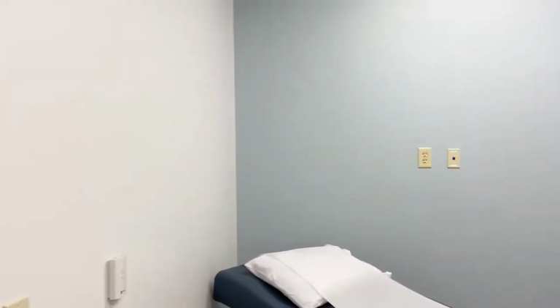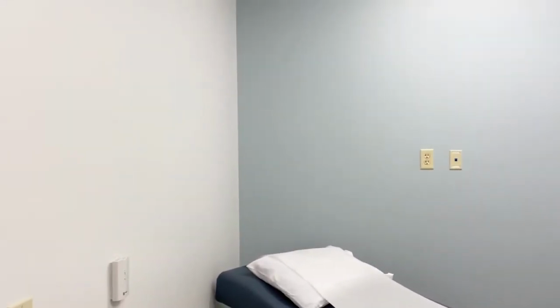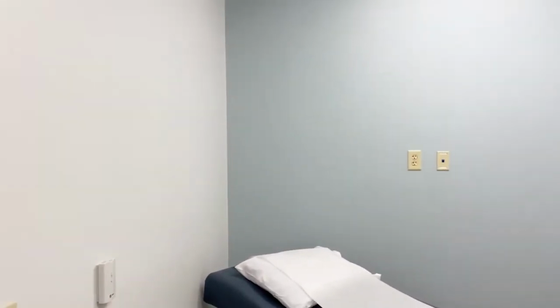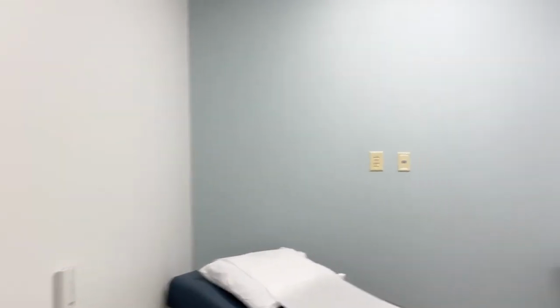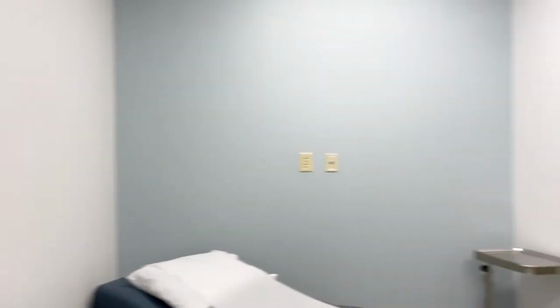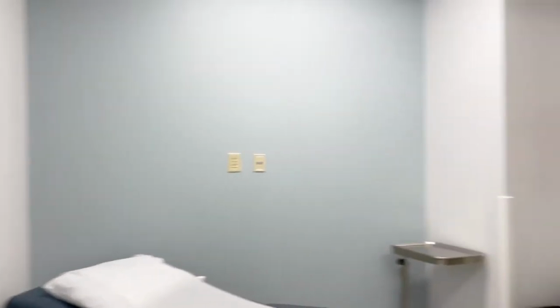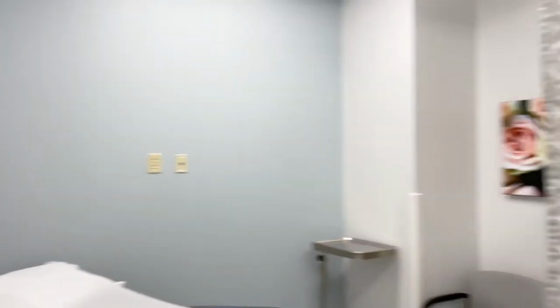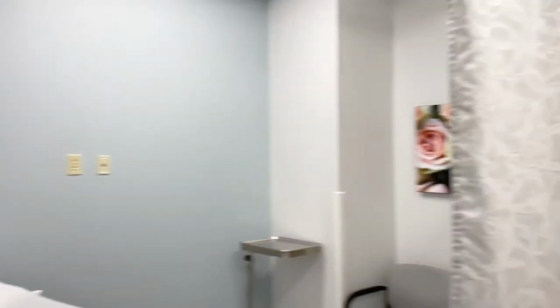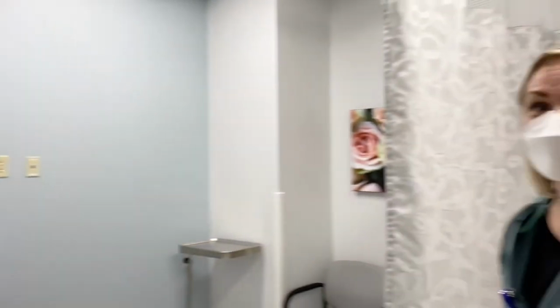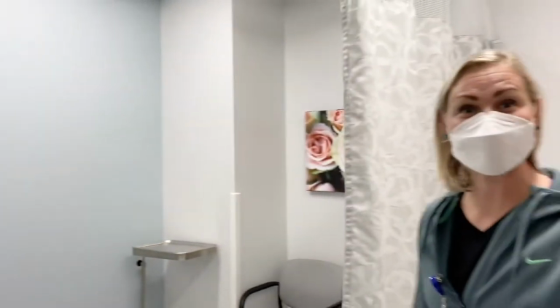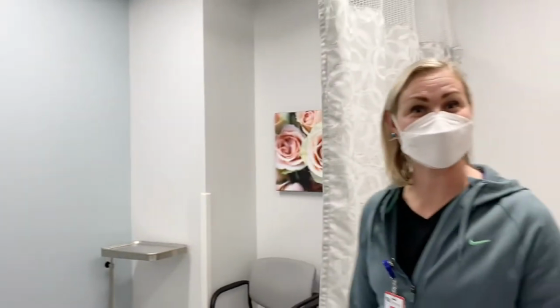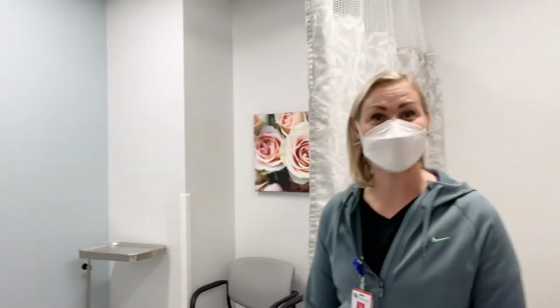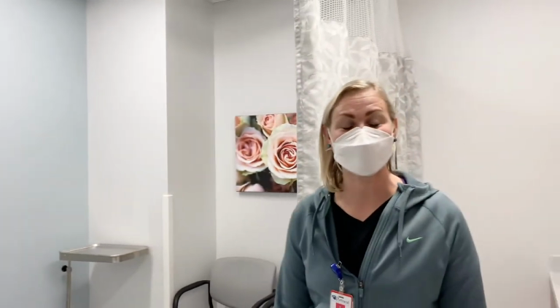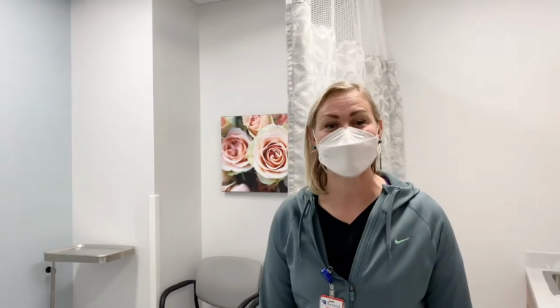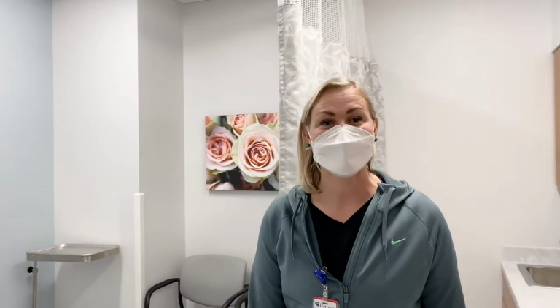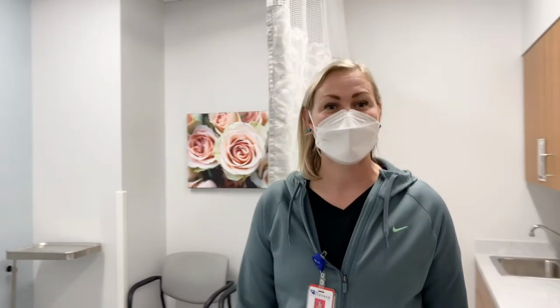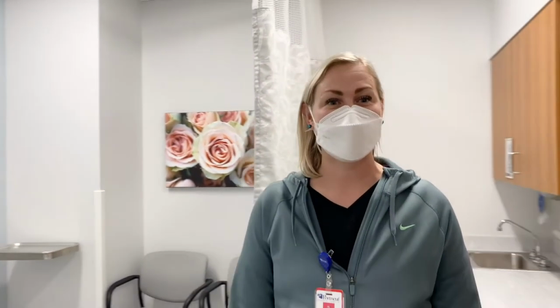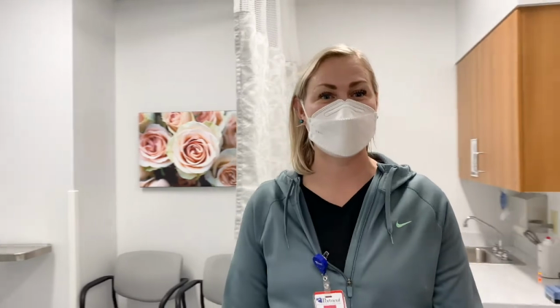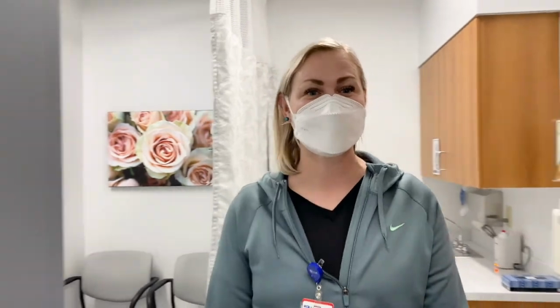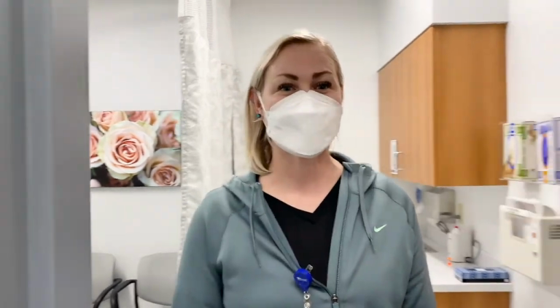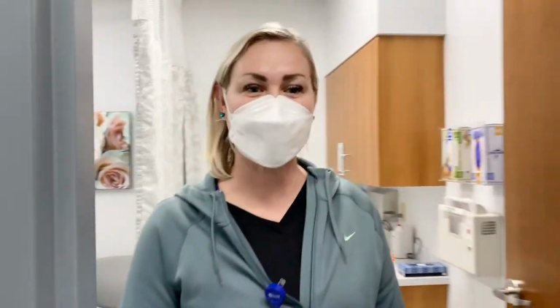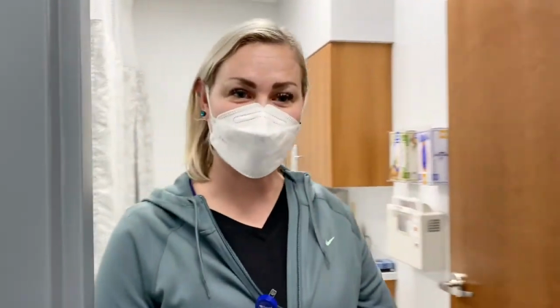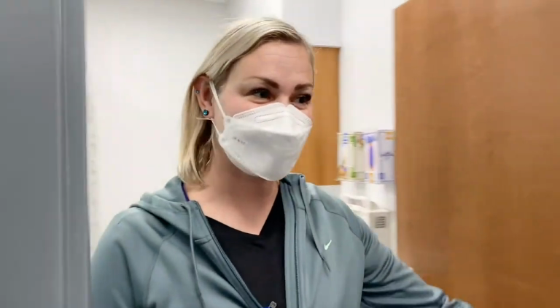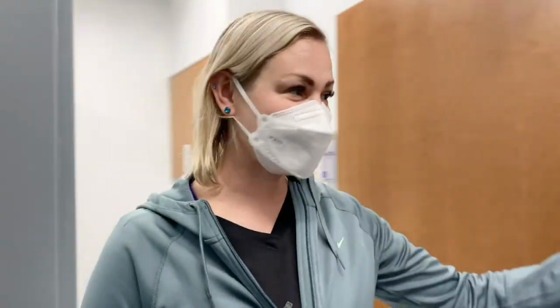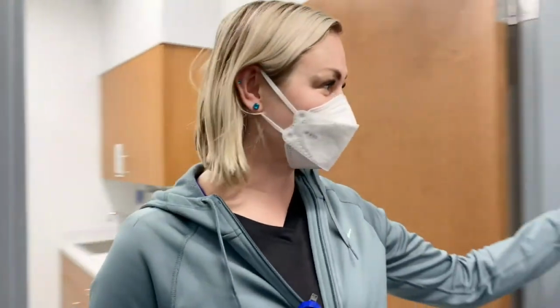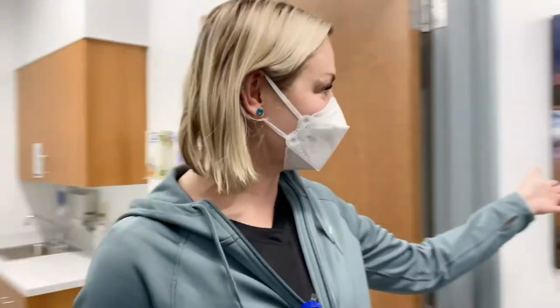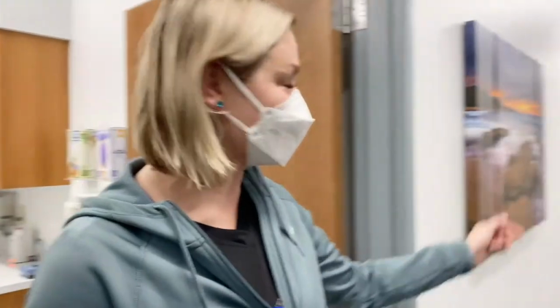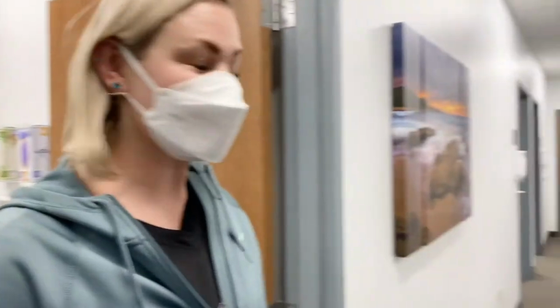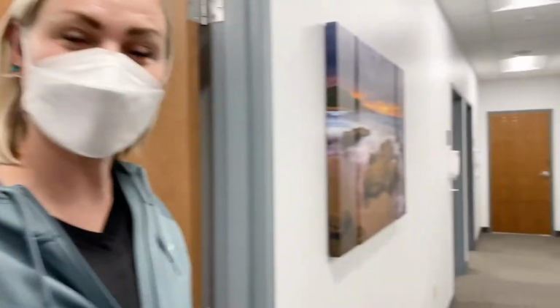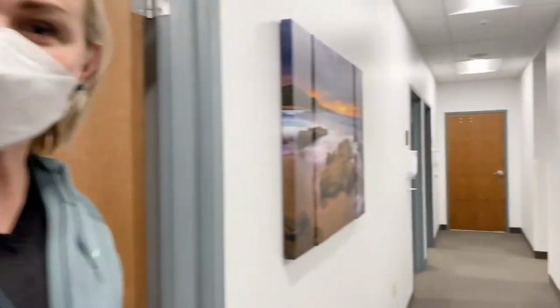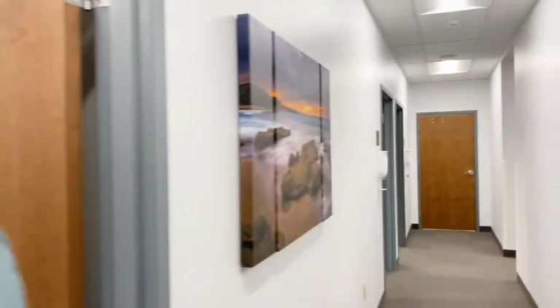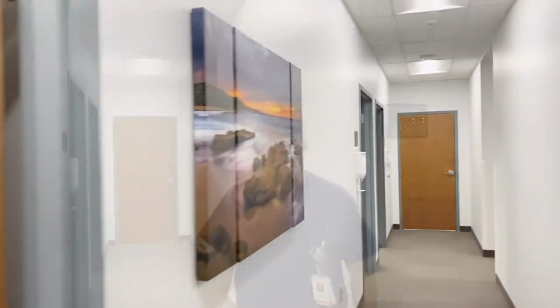But we love it and we're super excited about it. And so my partner, Dr. Rowland, will show you the procedure rooms.